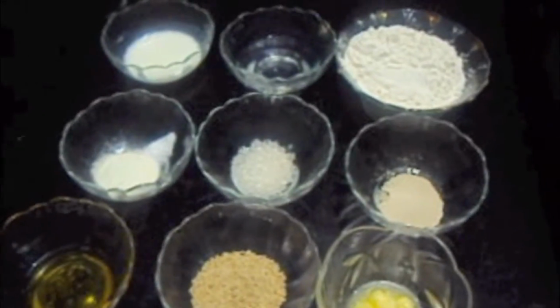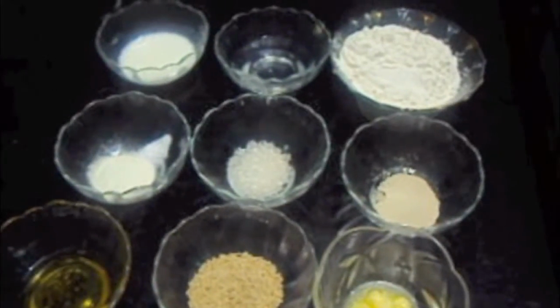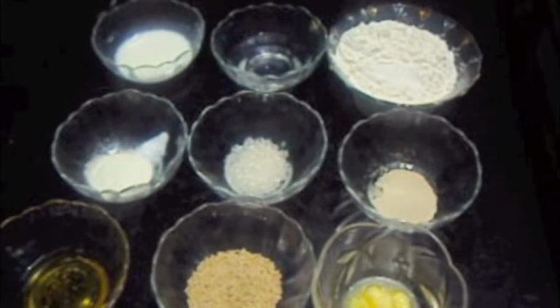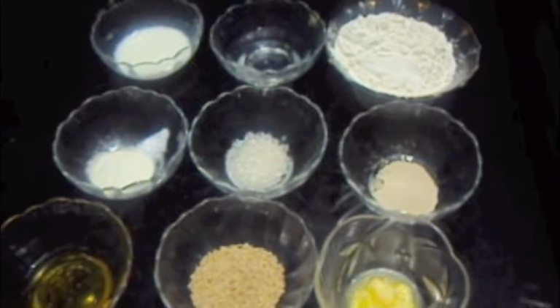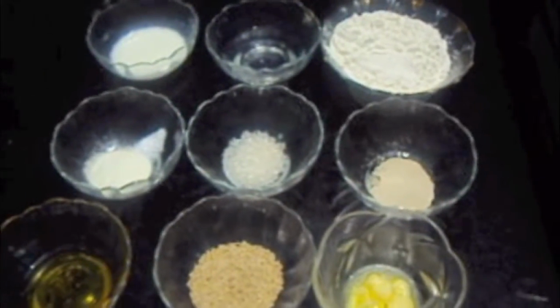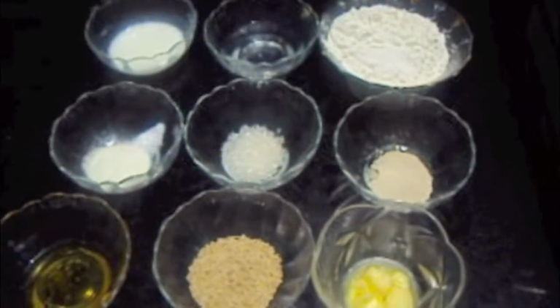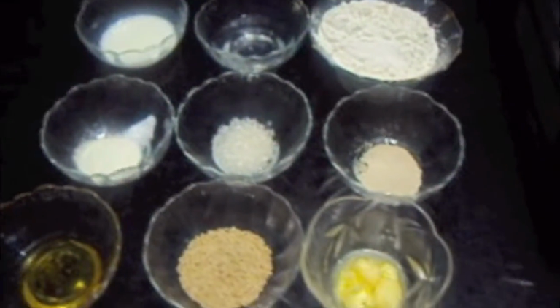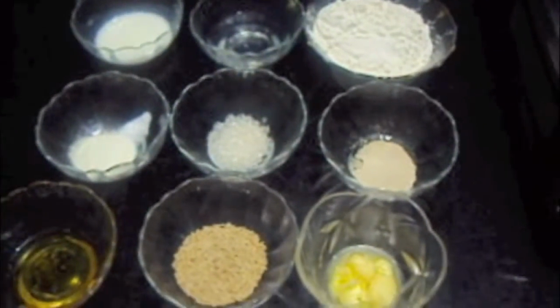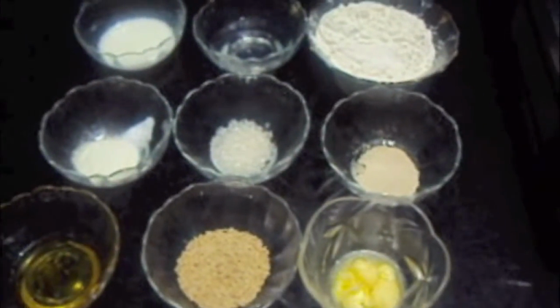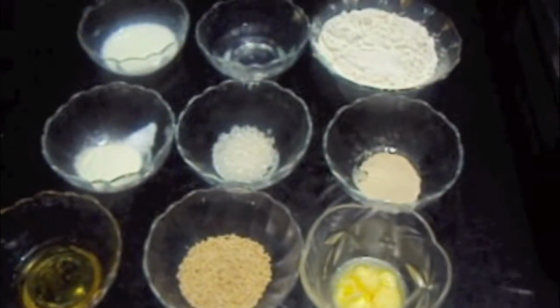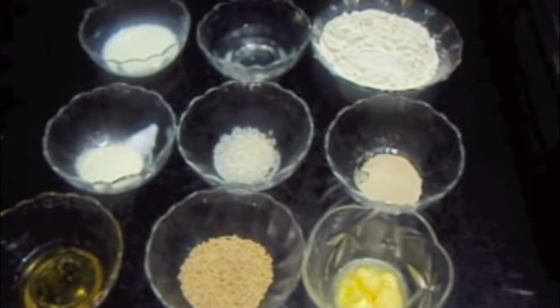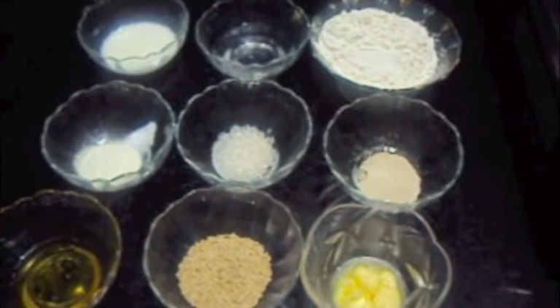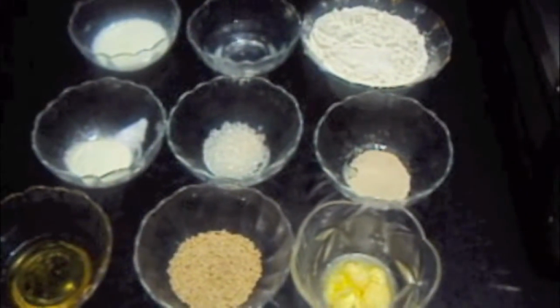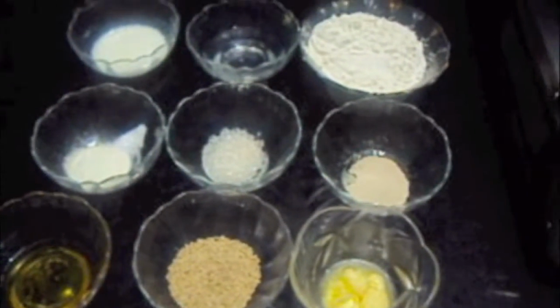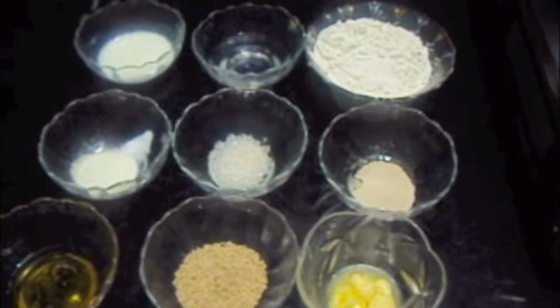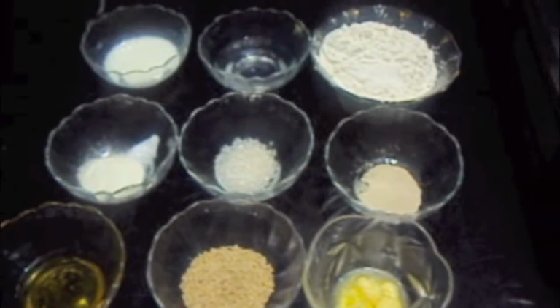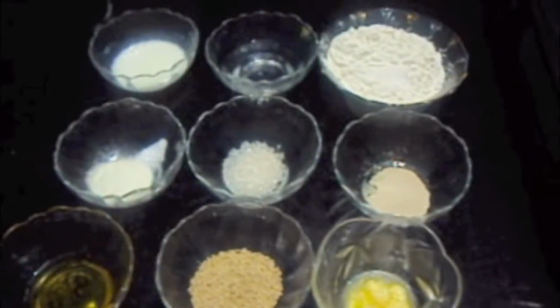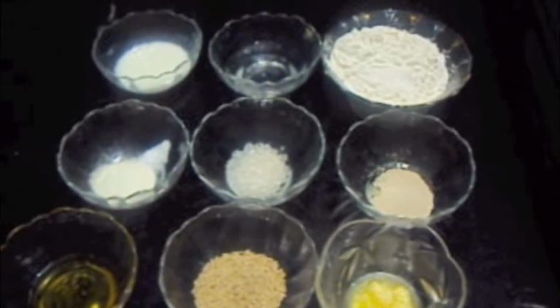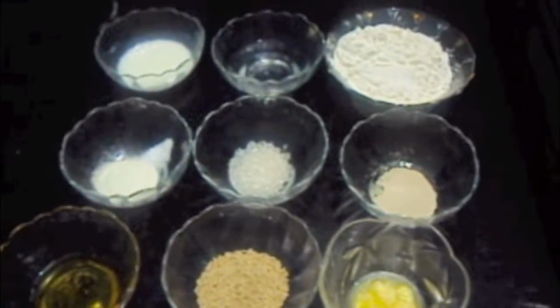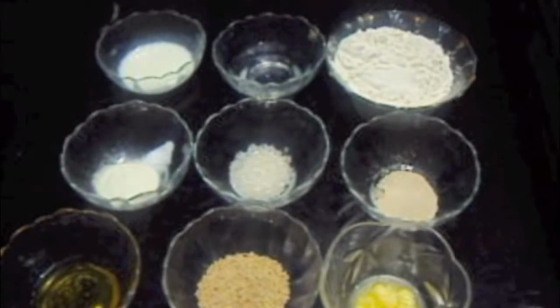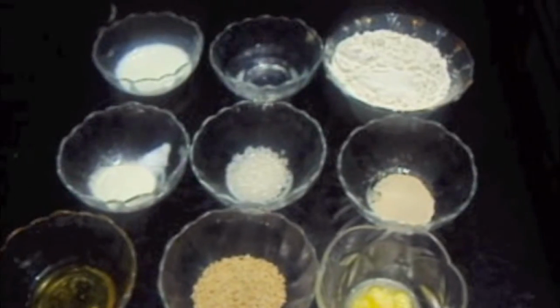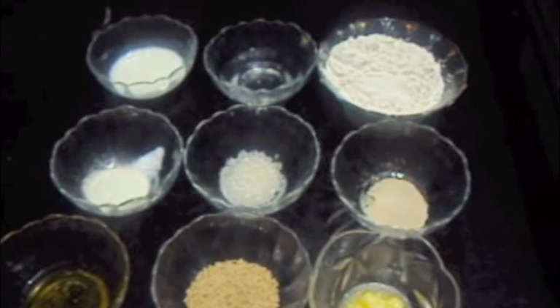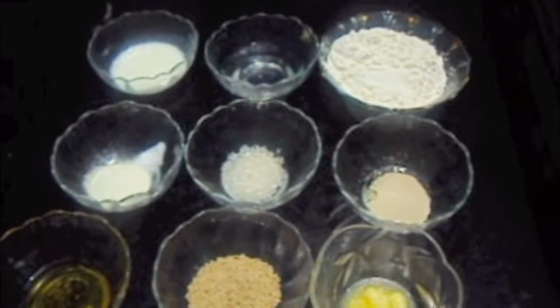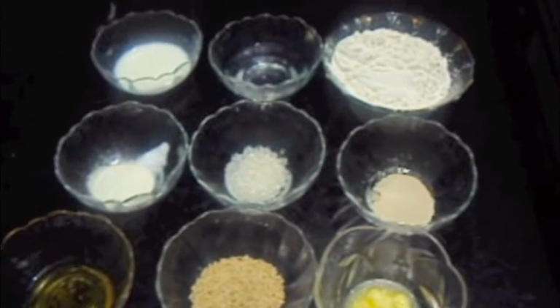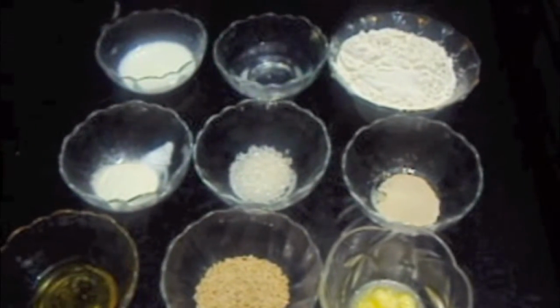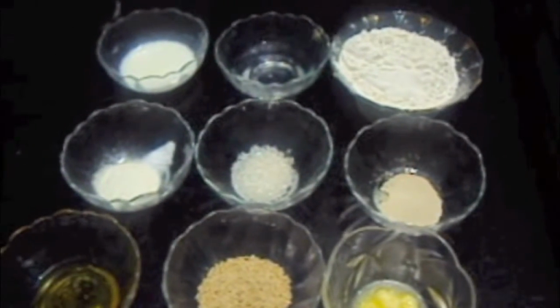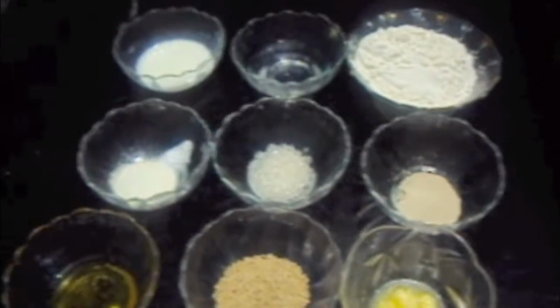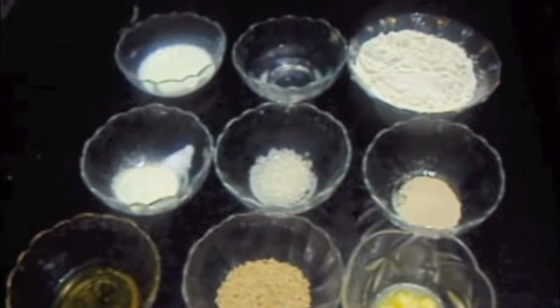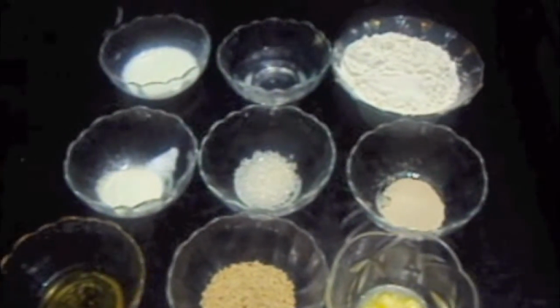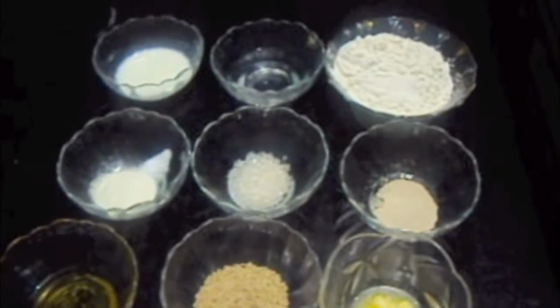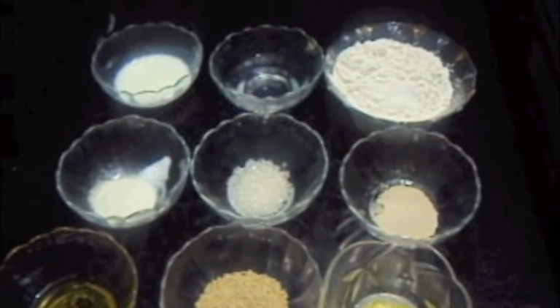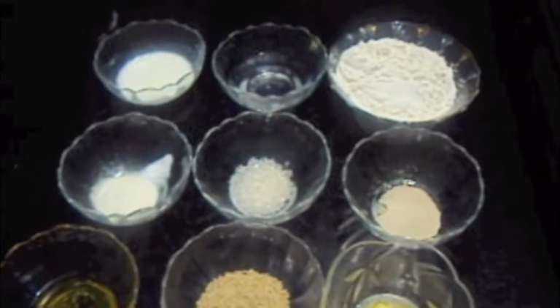Hello friends, welcome to my channel Shifa's Kitchen. Today I am going to show you how to make rose buns.